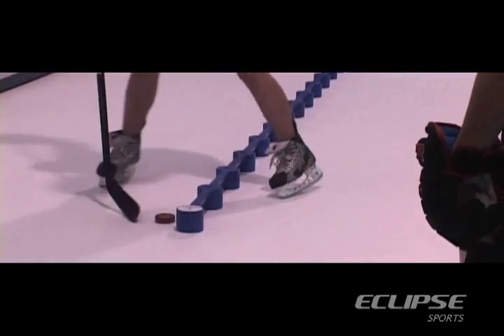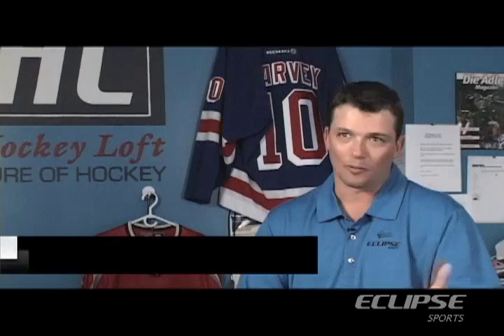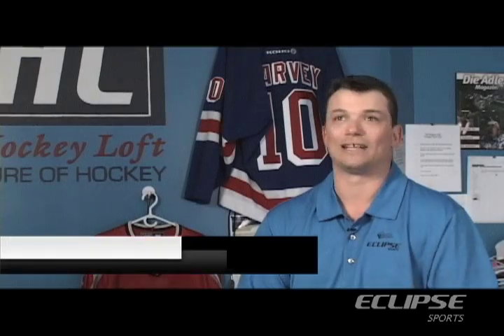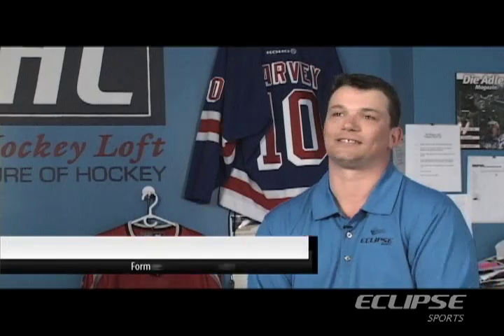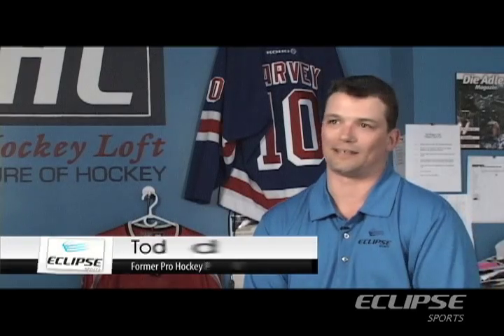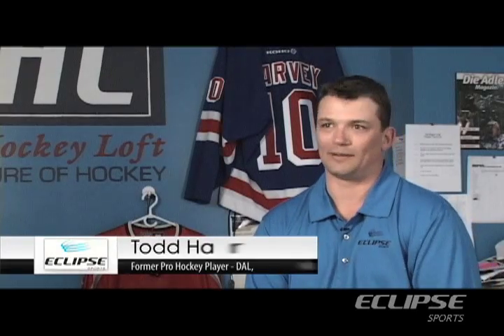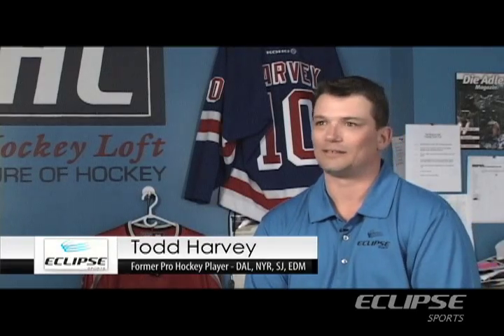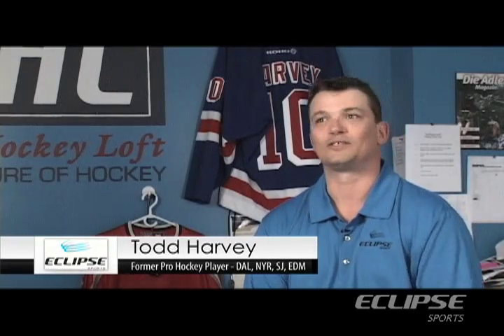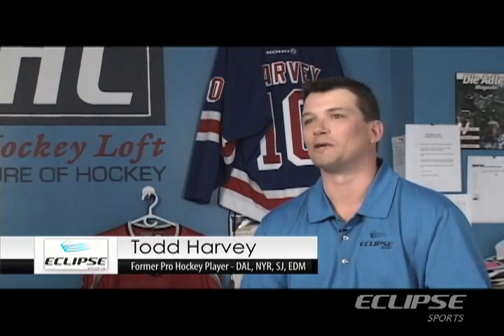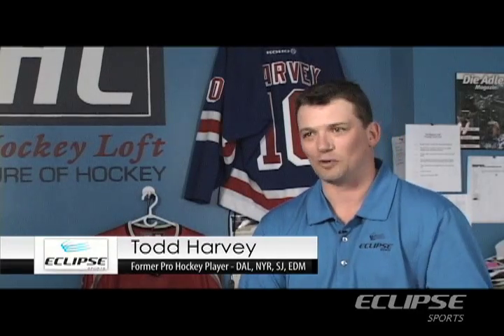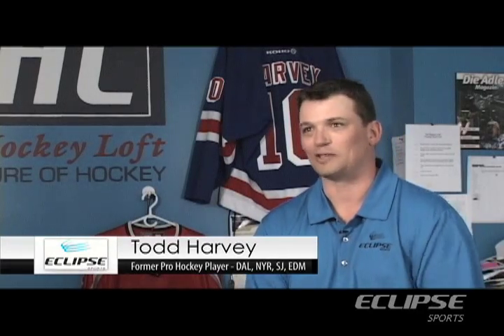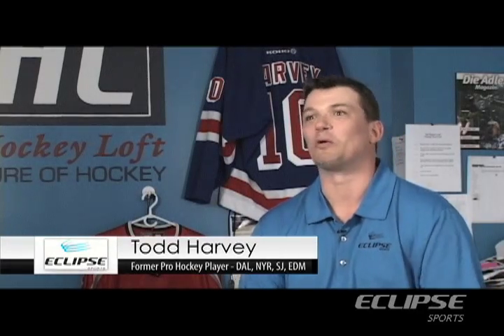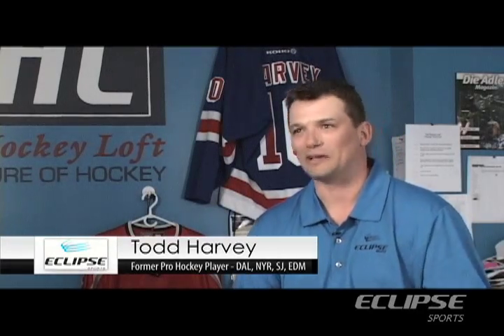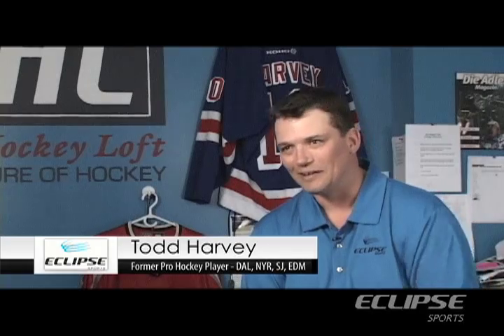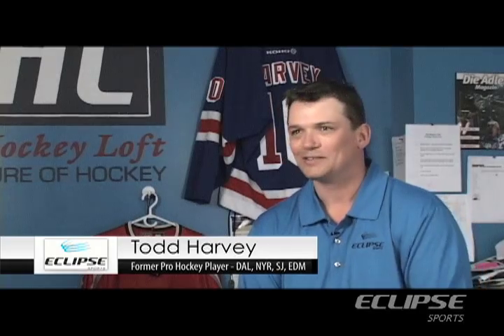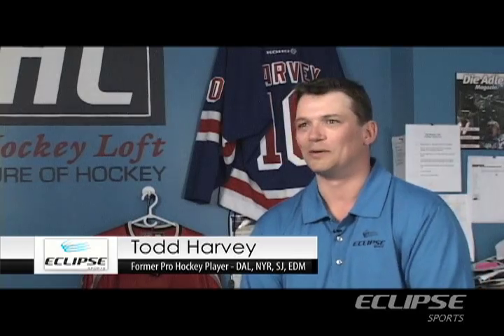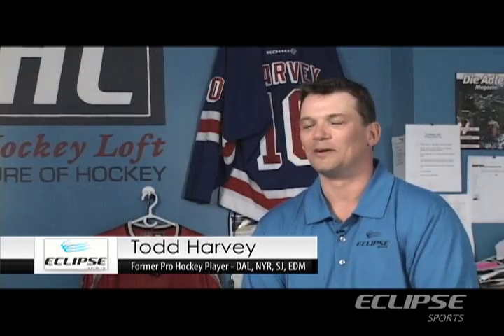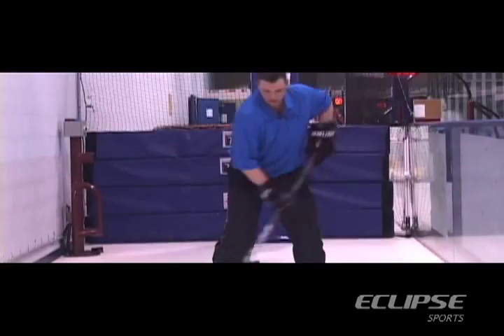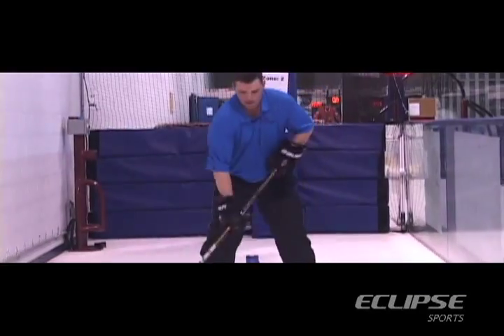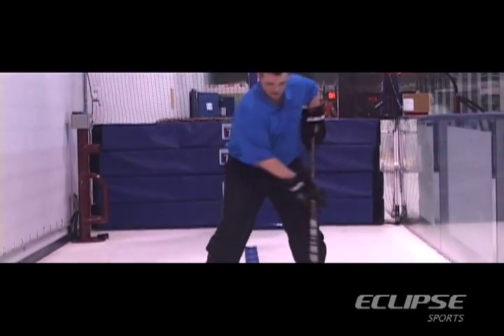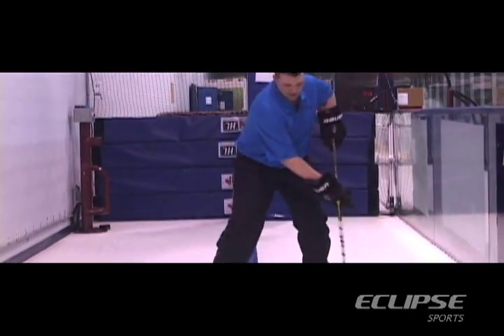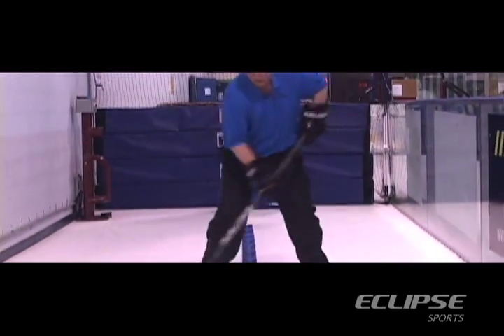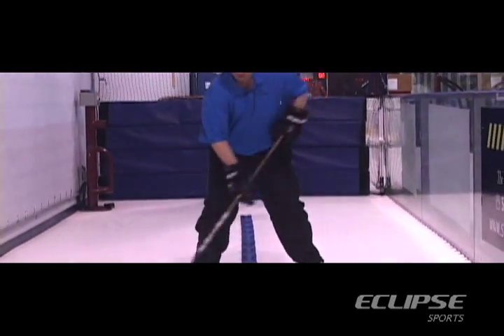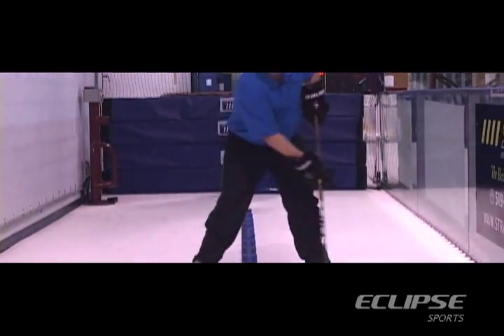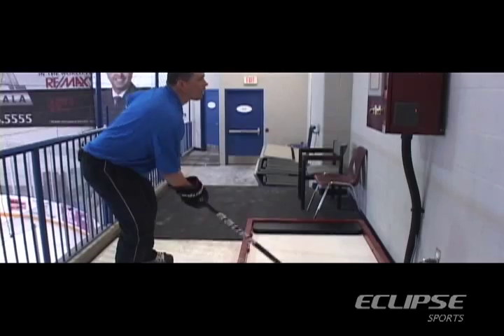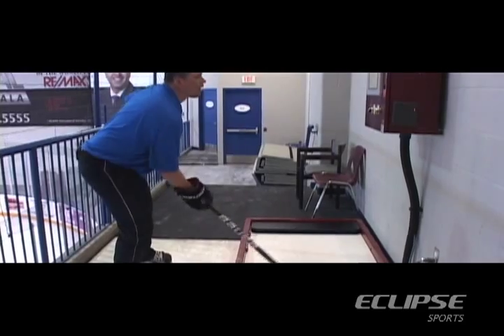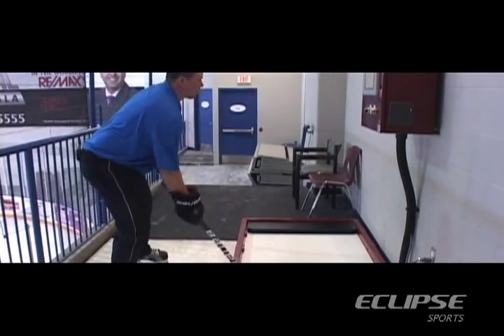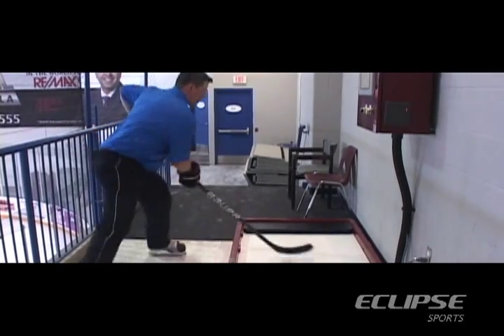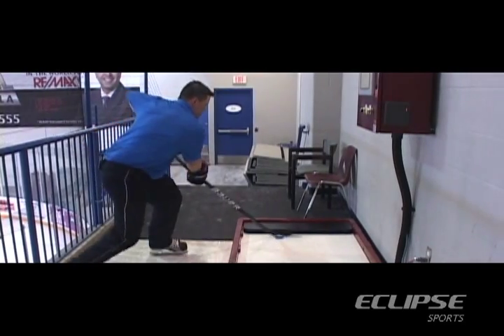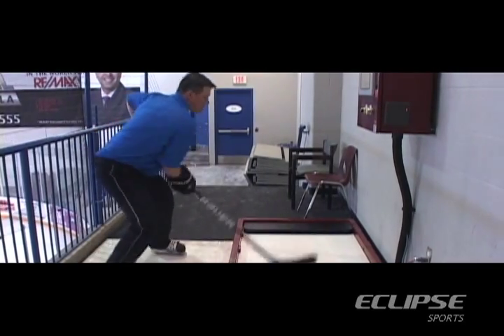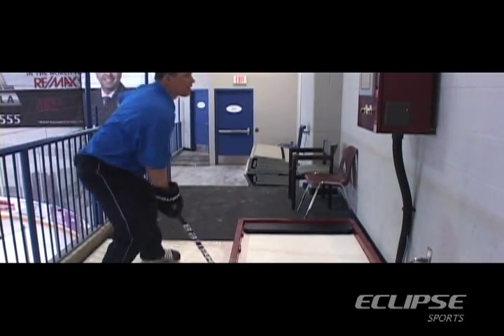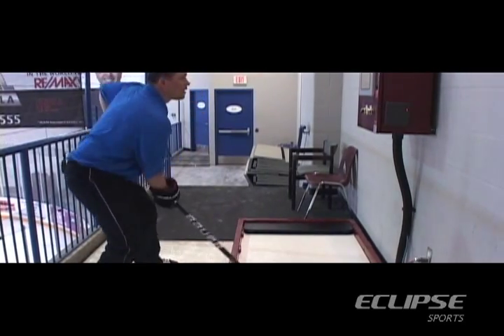Nobody likes to stick handle — it's too much work, it's boring. So at Eclipse Sports, we have the coast-to-coast zone and we have the hands of lightning.